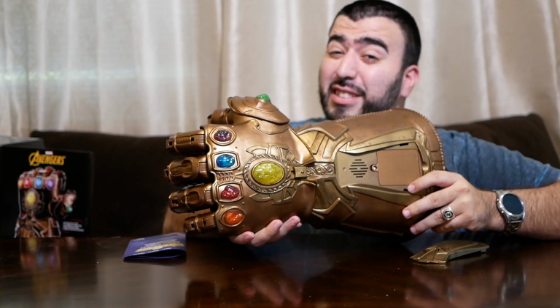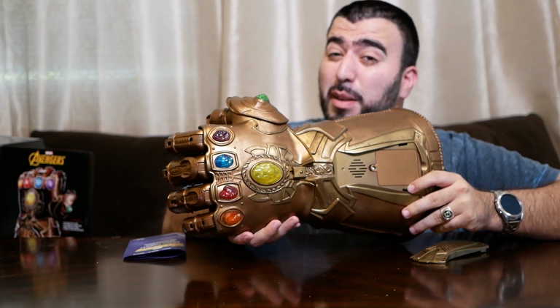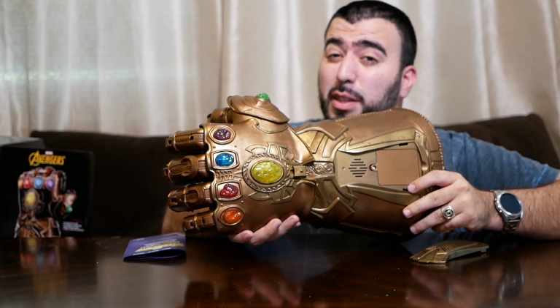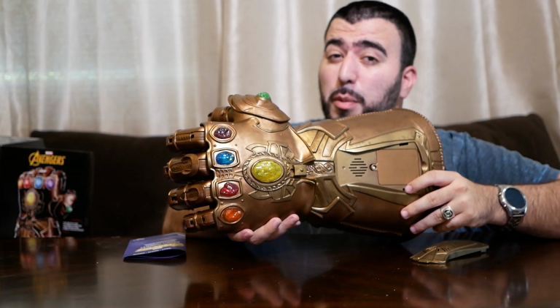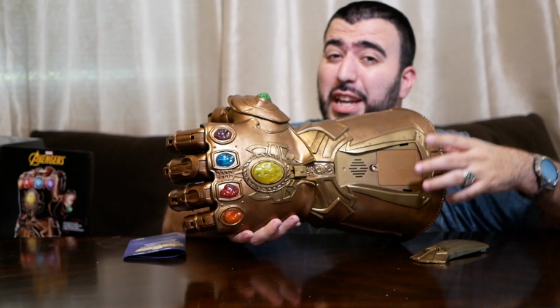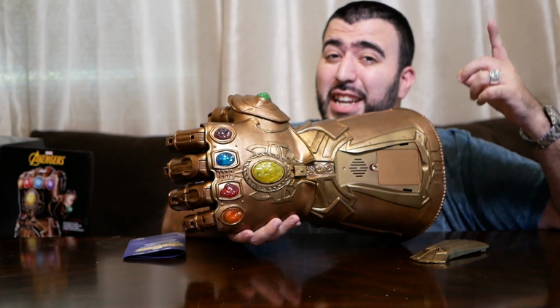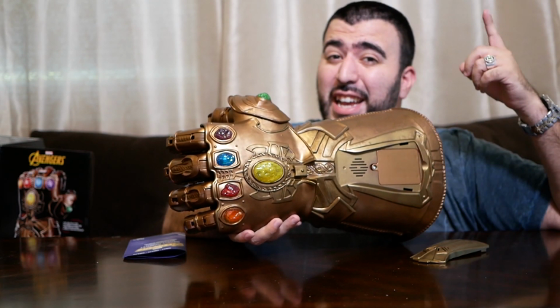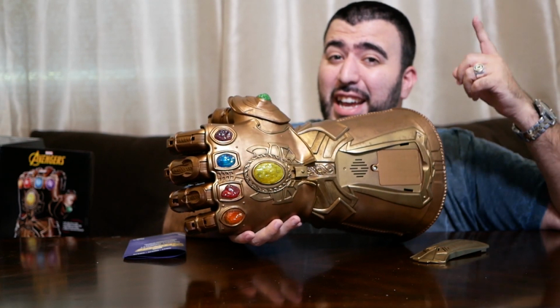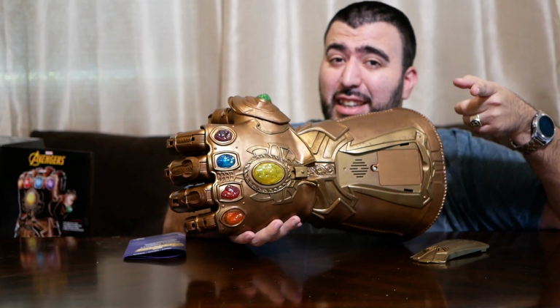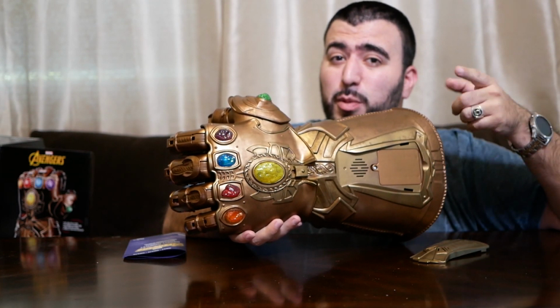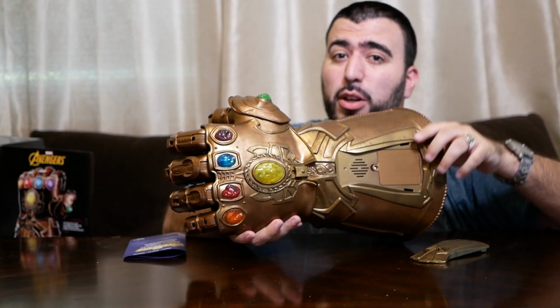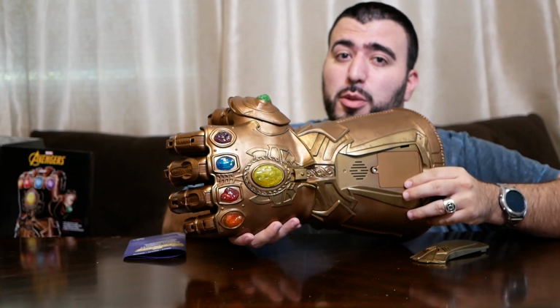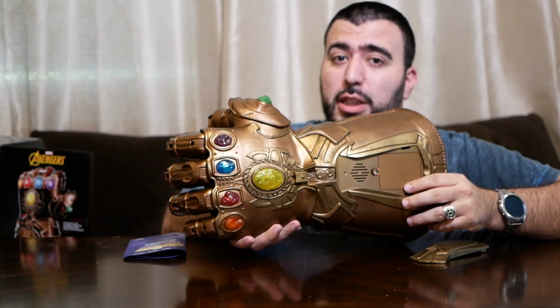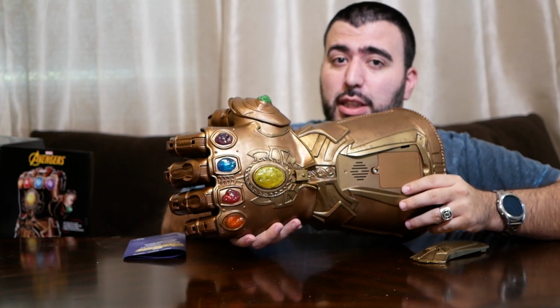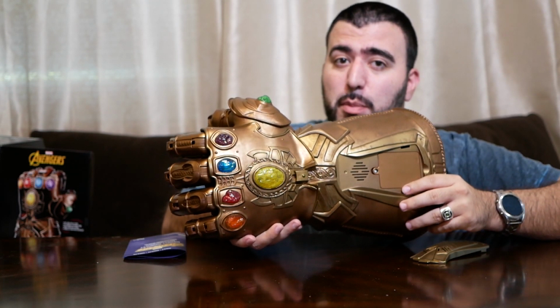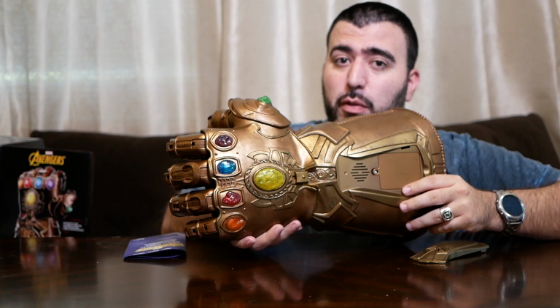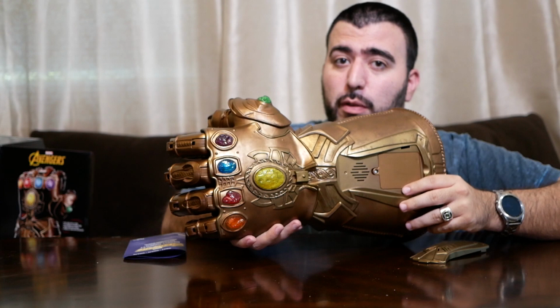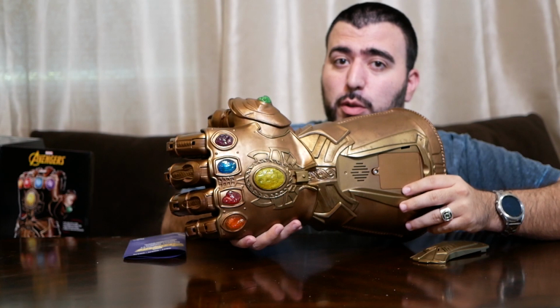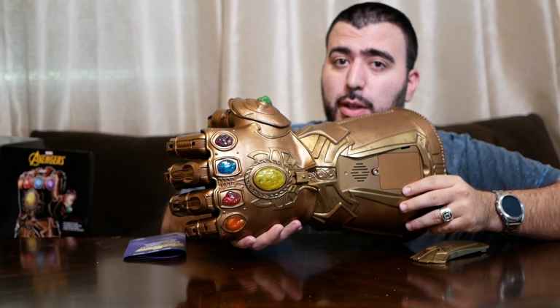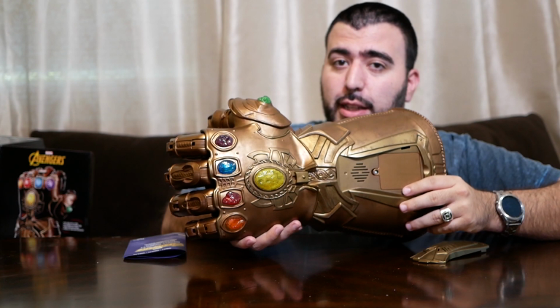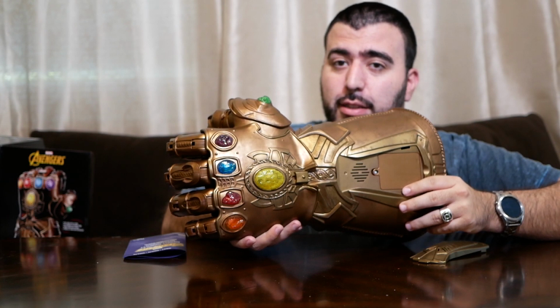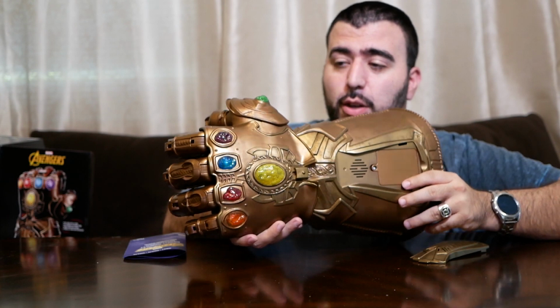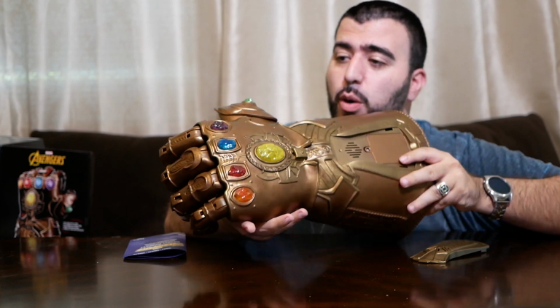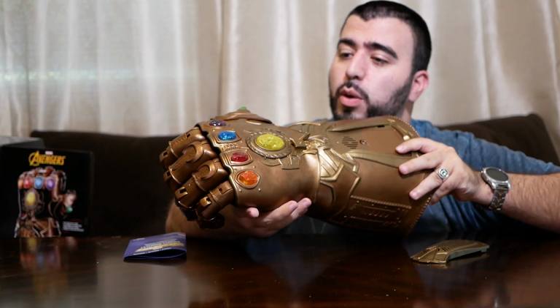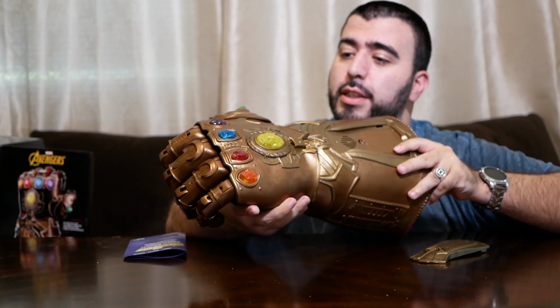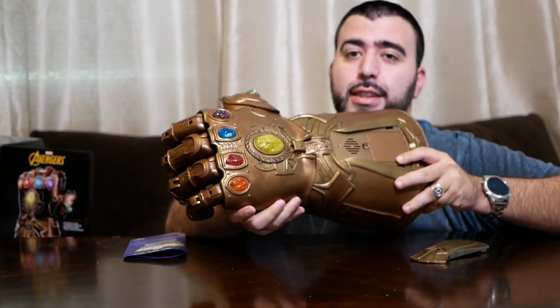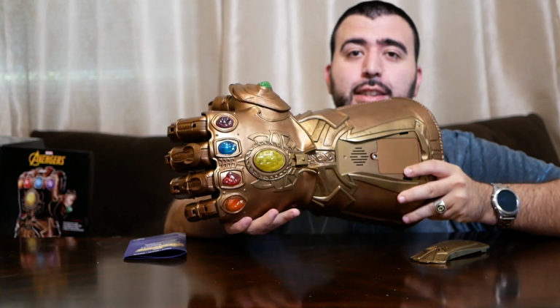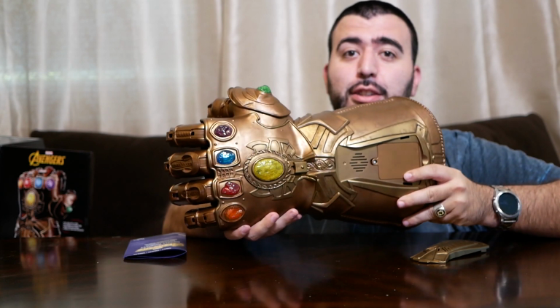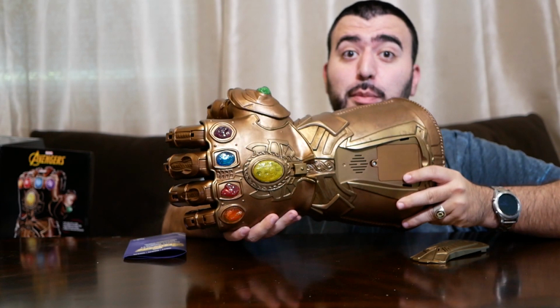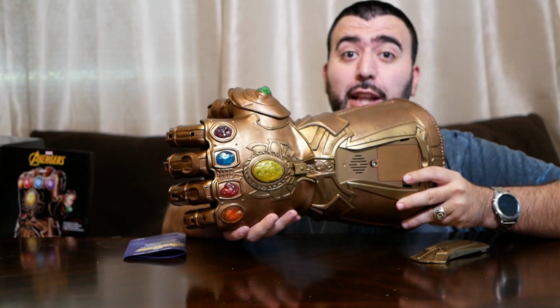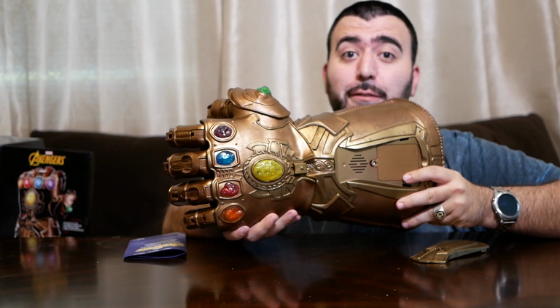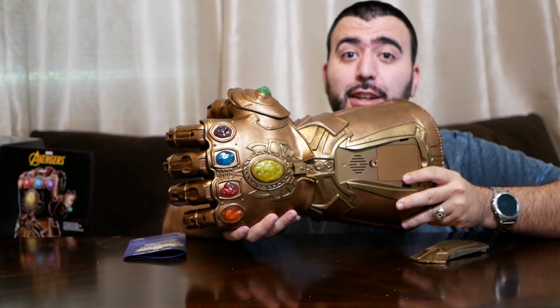Yes, I am seeing it overnight, and yes, we are doing the movie review tonight. Should be a lot of fun.